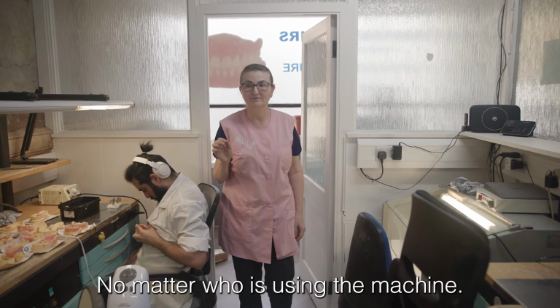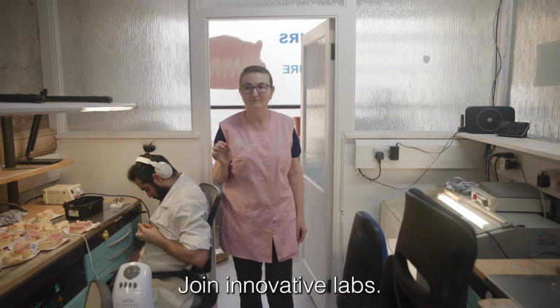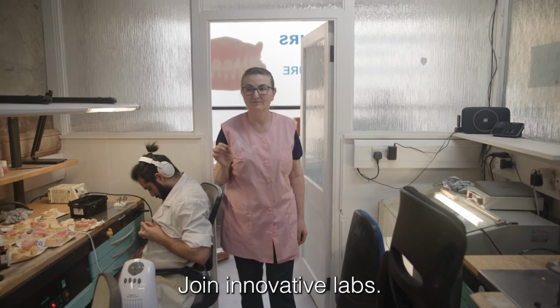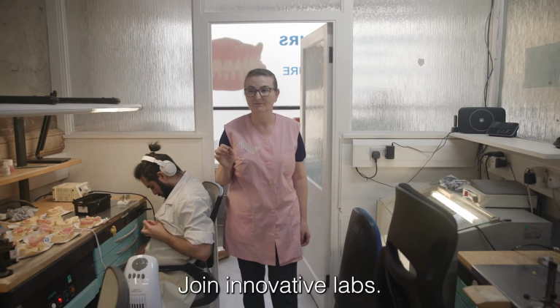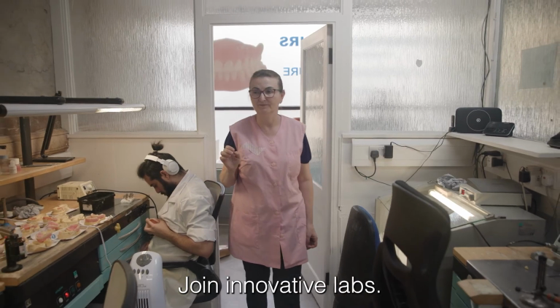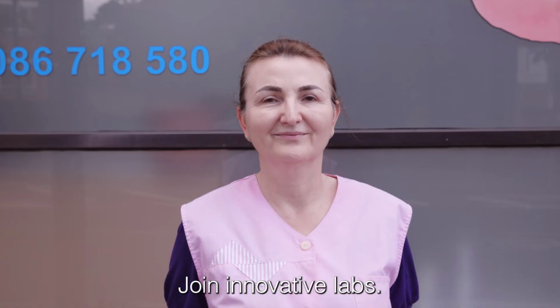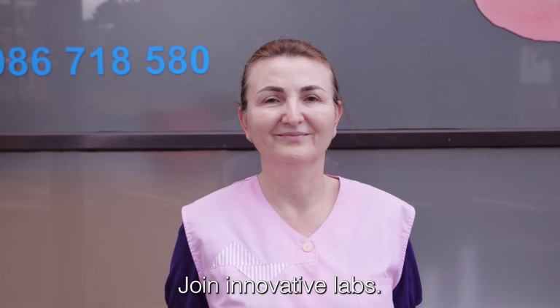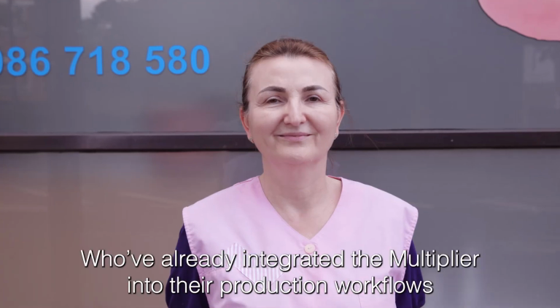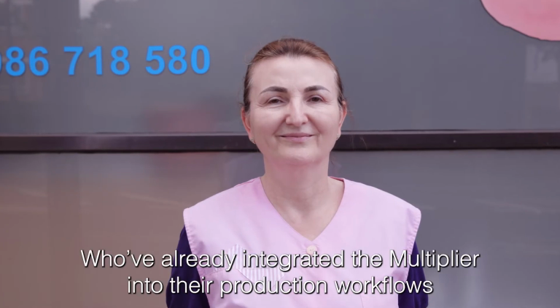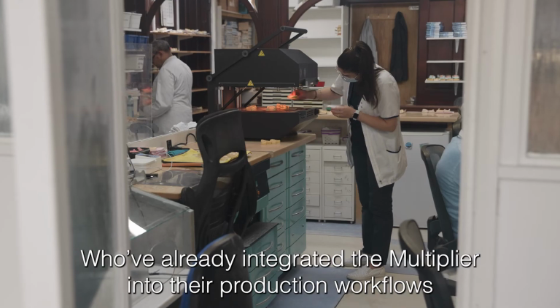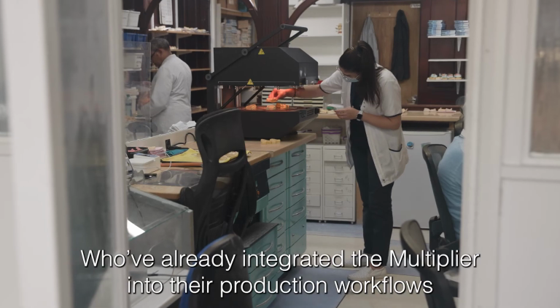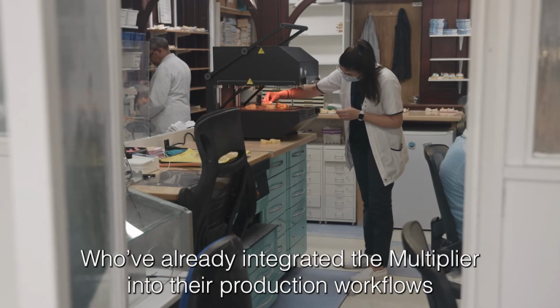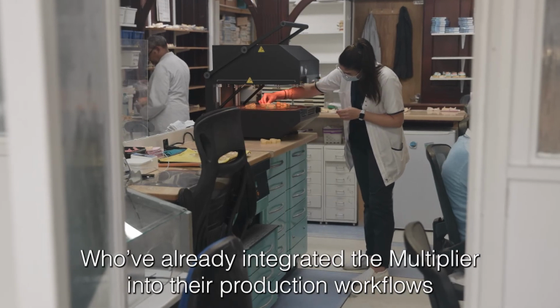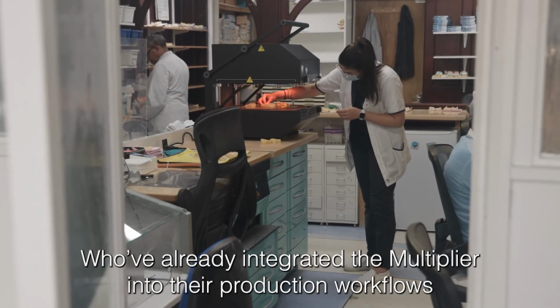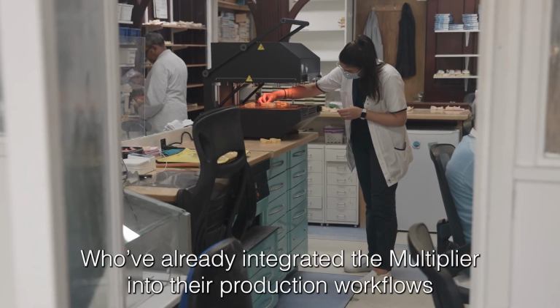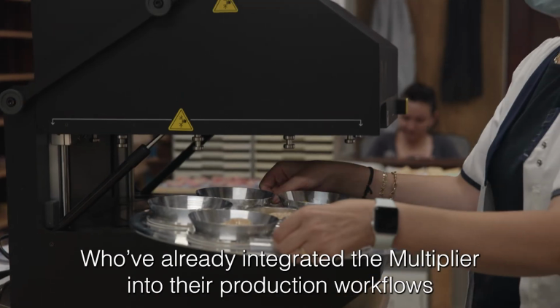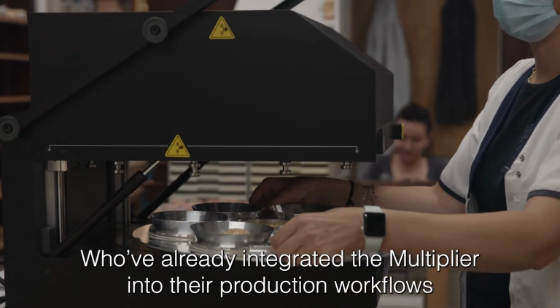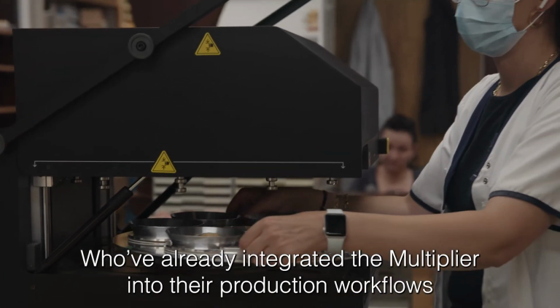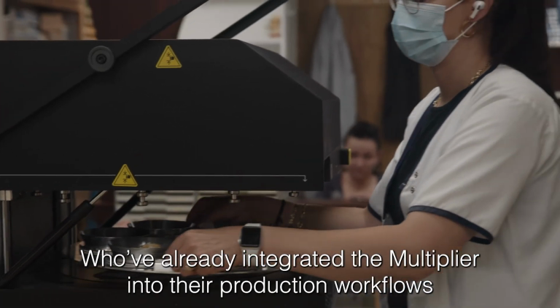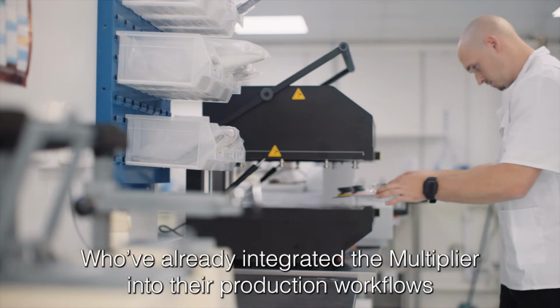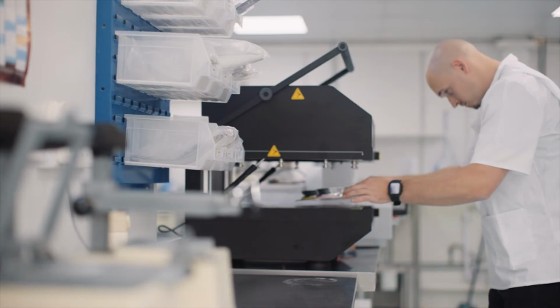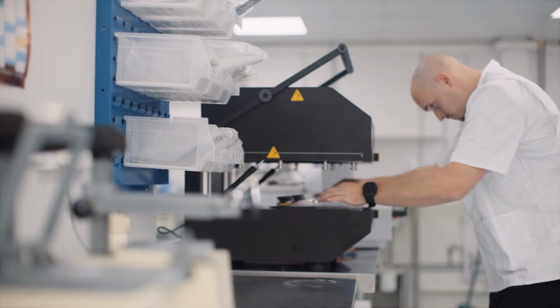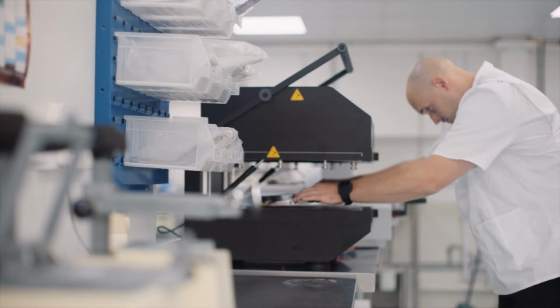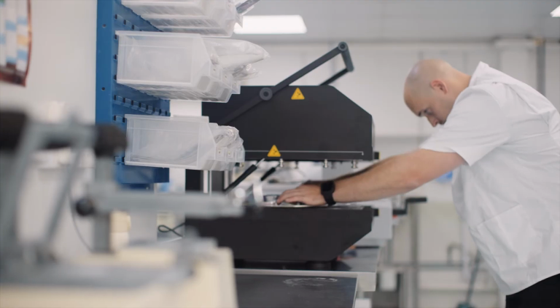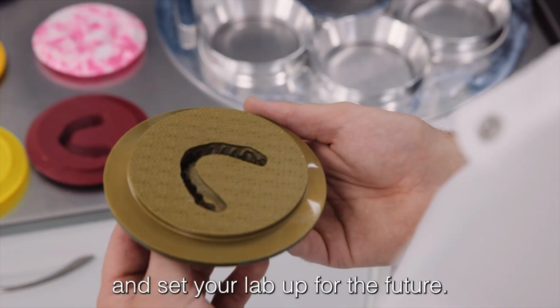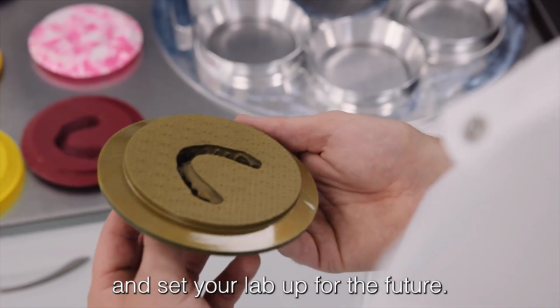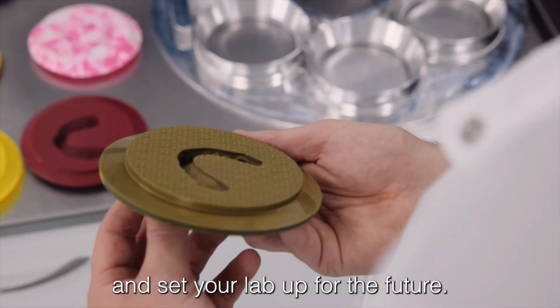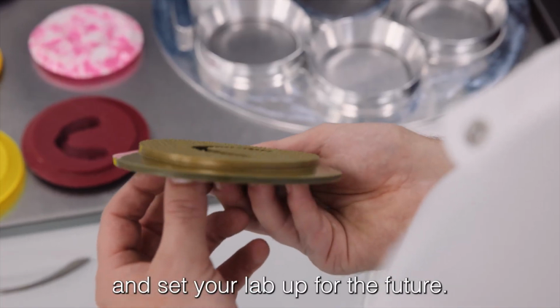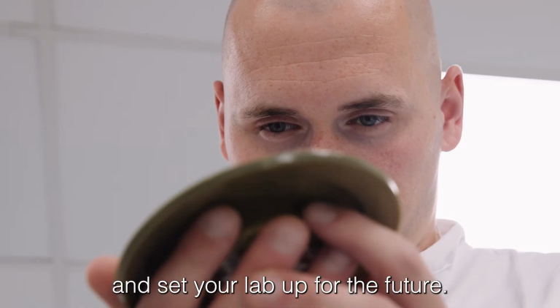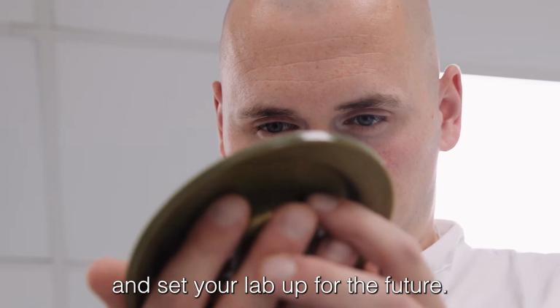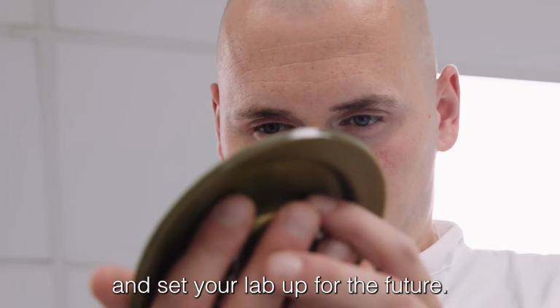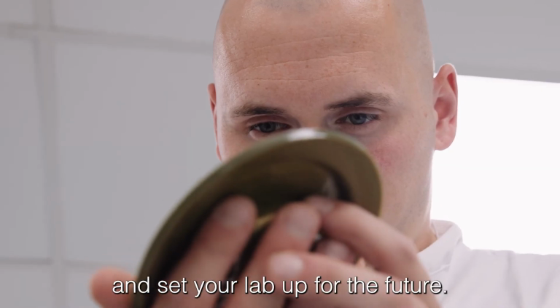Join innovative labs who have already integrated the multiplier into their production workflows and set your lab up for the future.